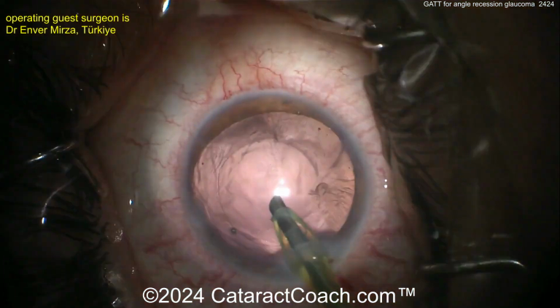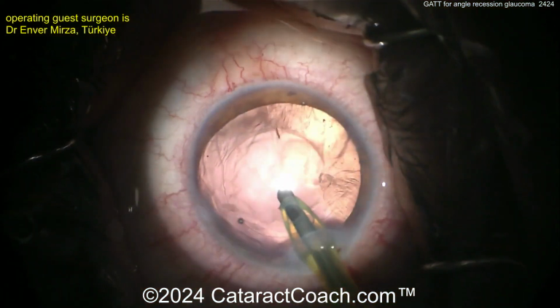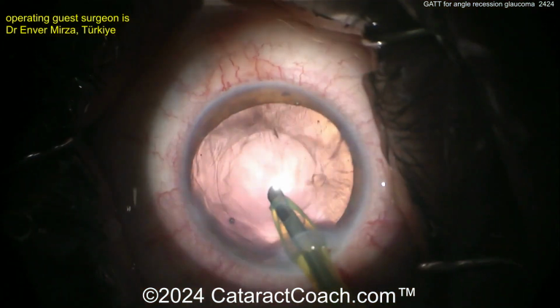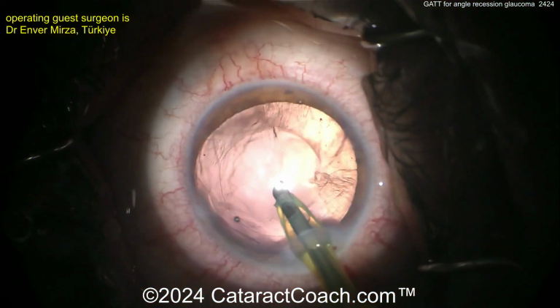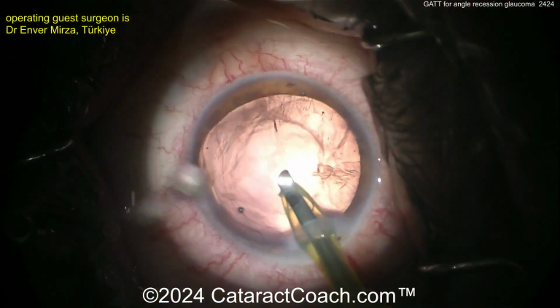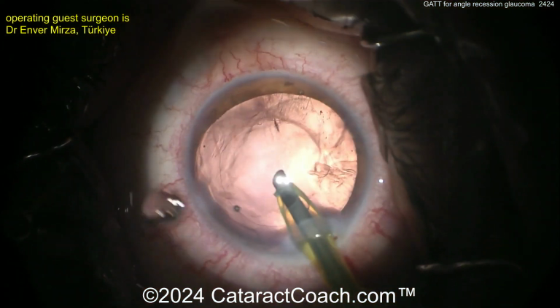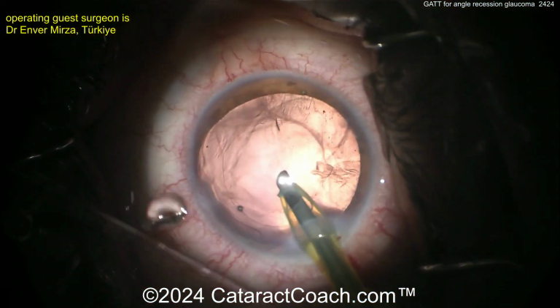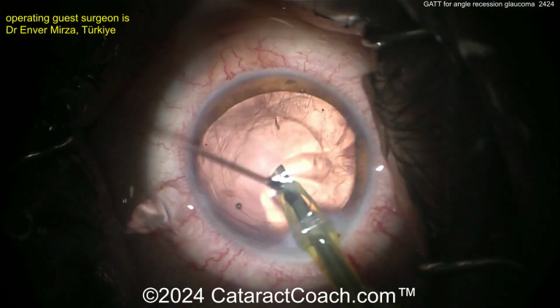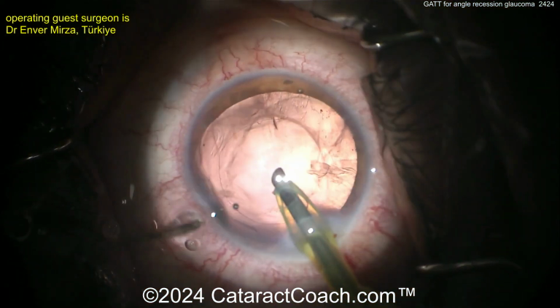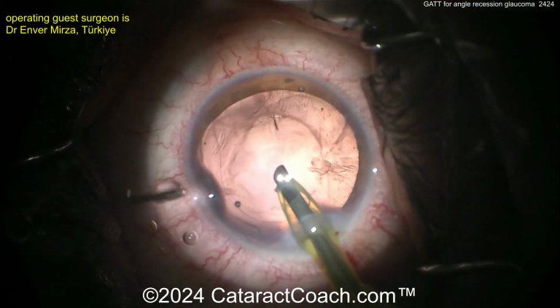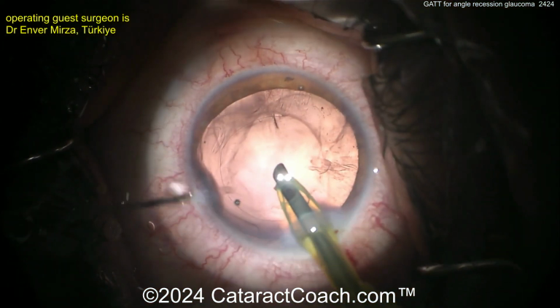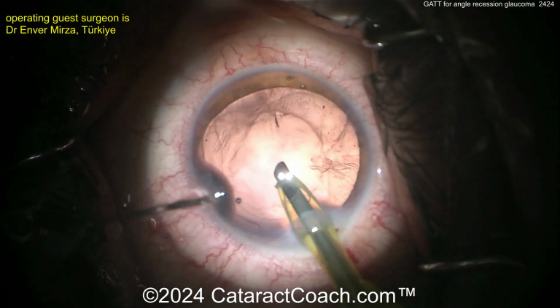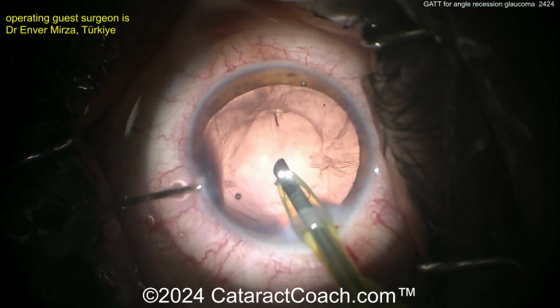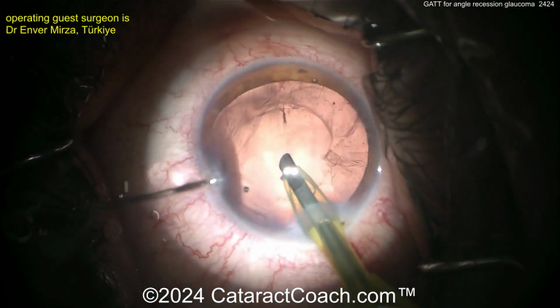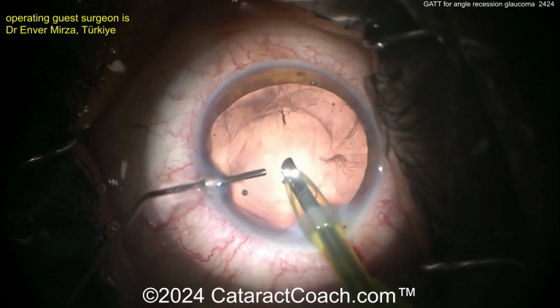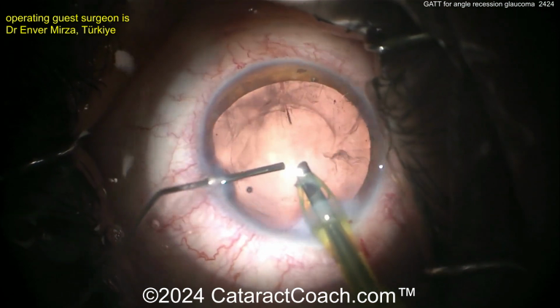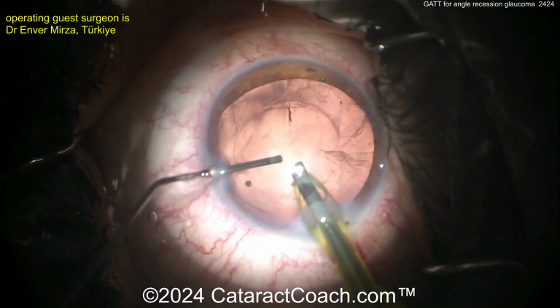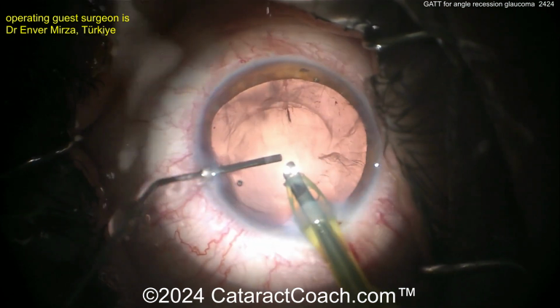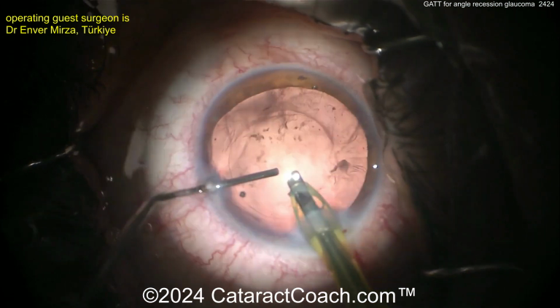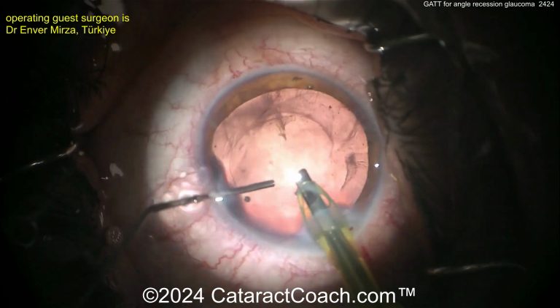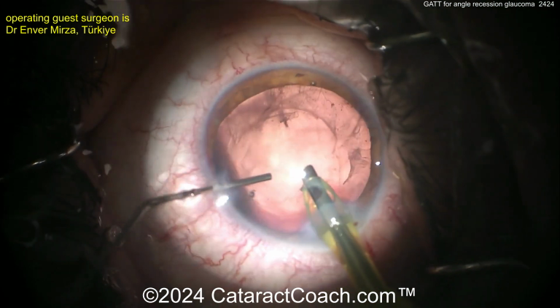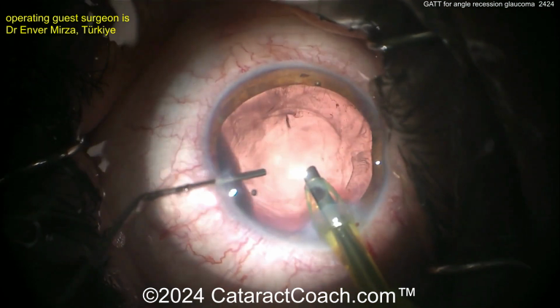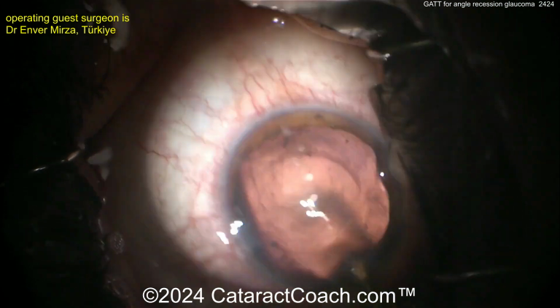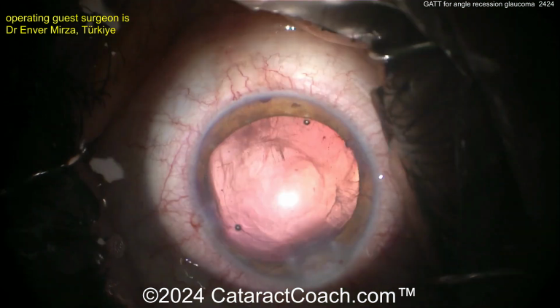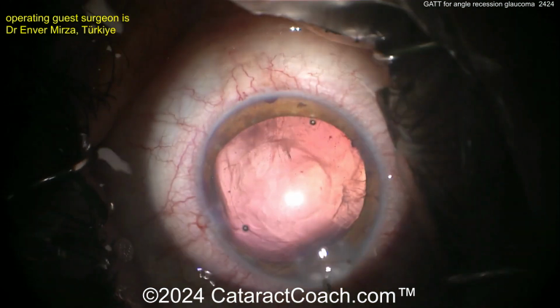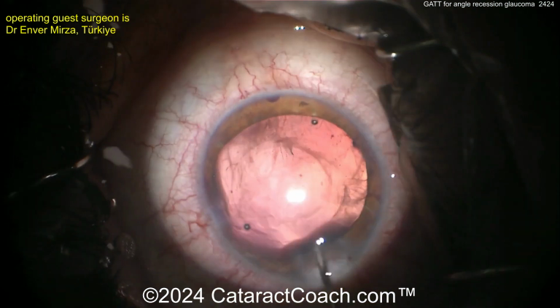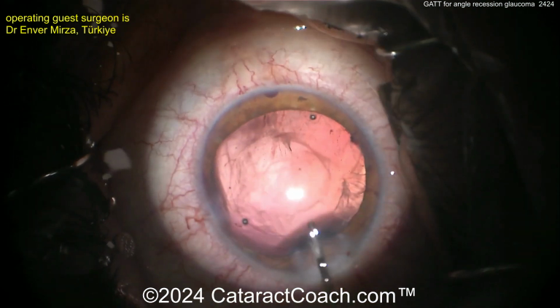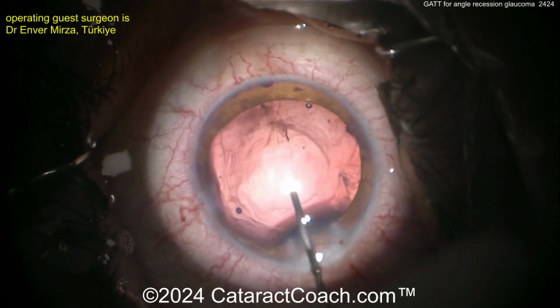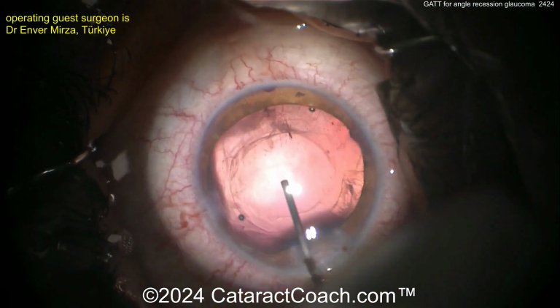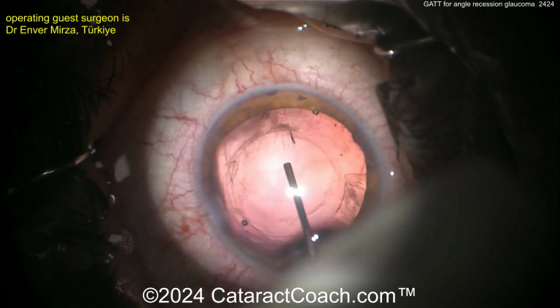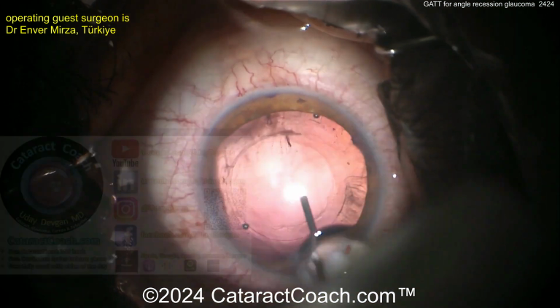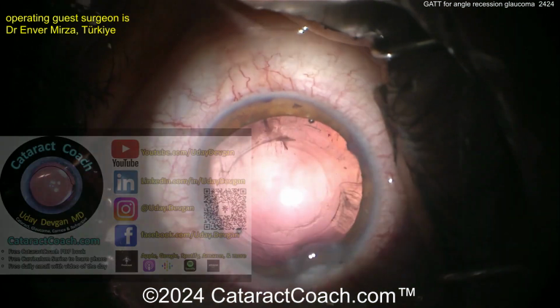Now let's see — a little more viscoelastic going in. Take the probe out of the eye.